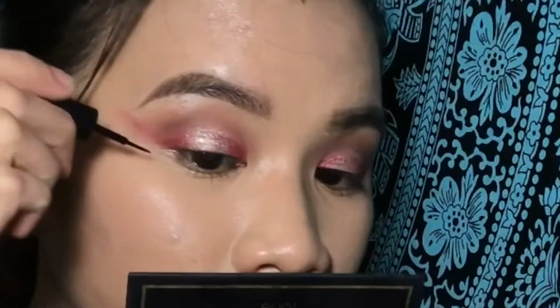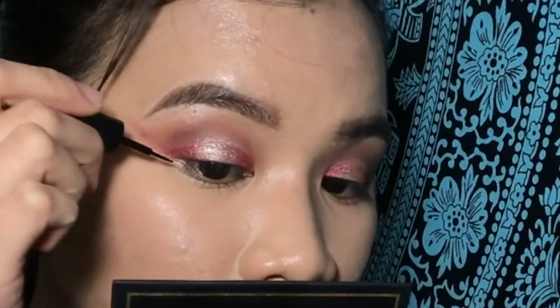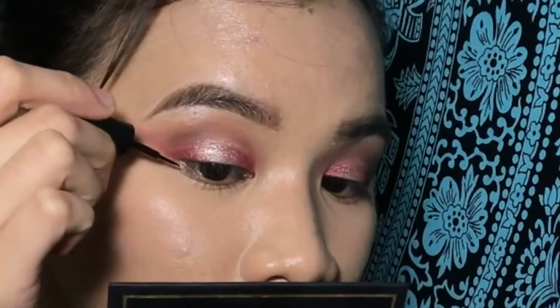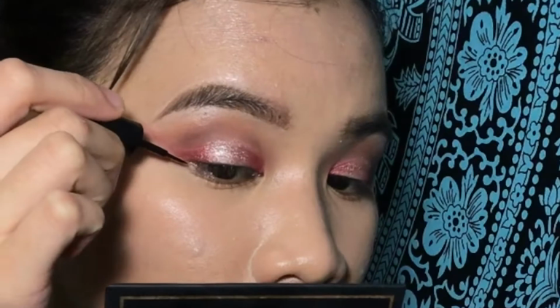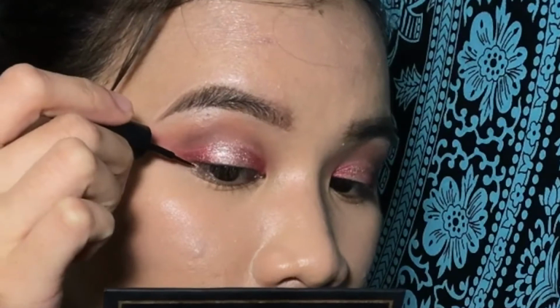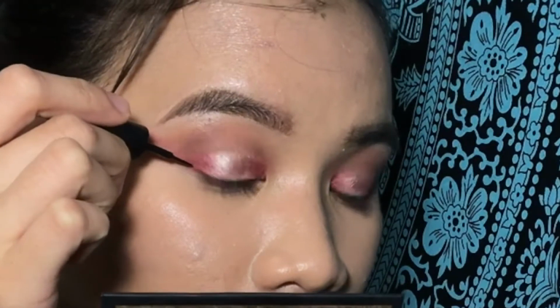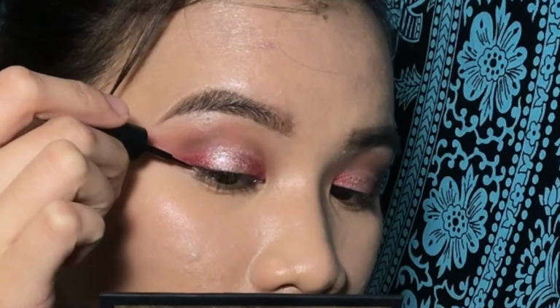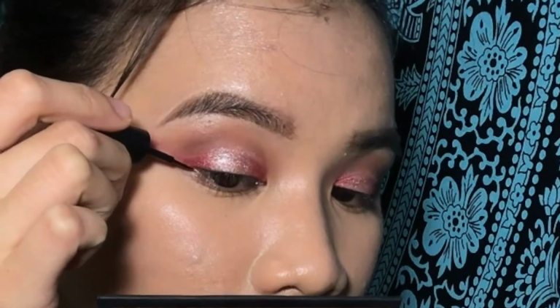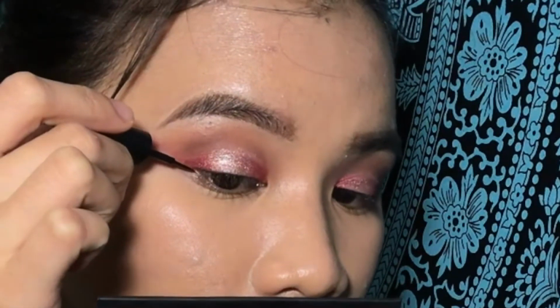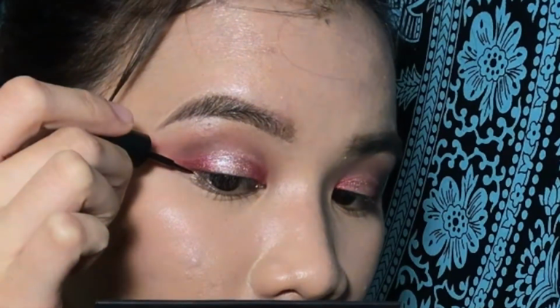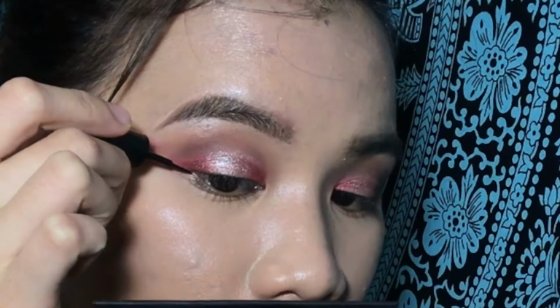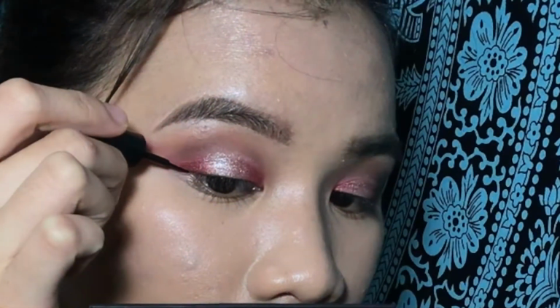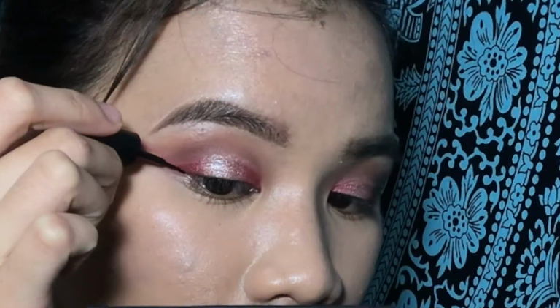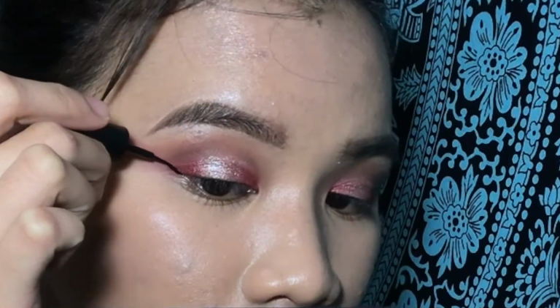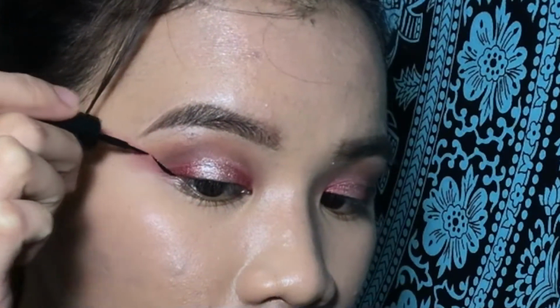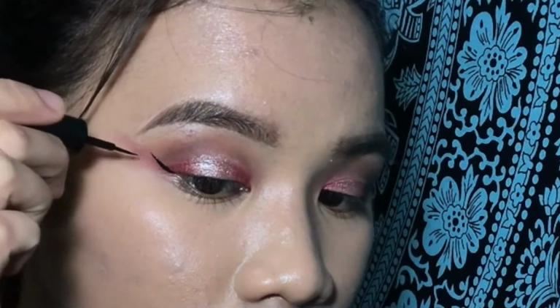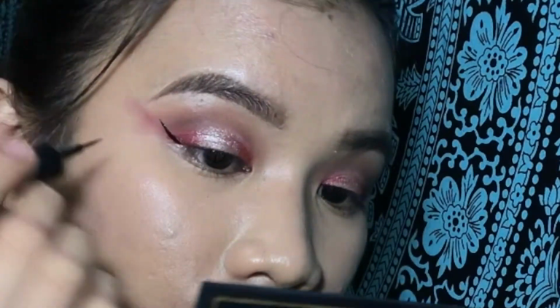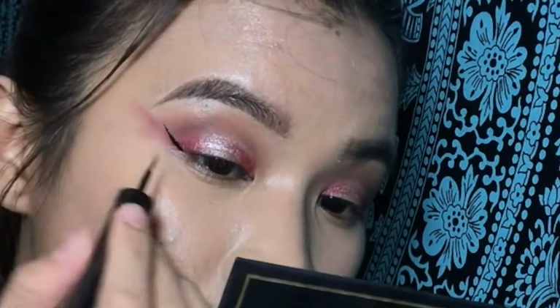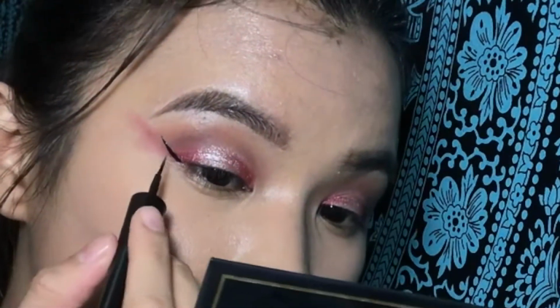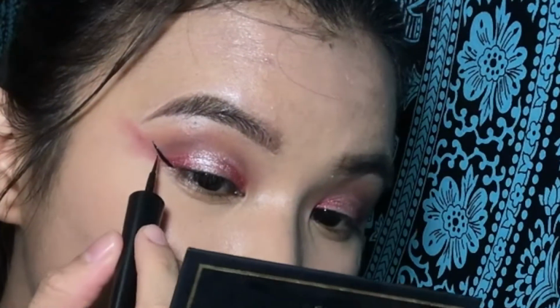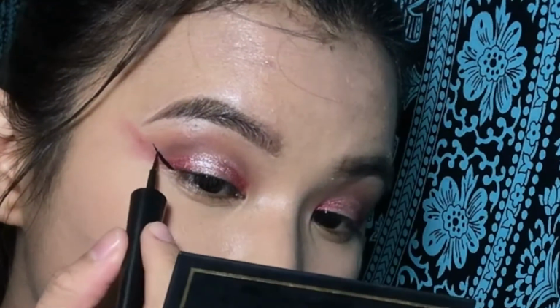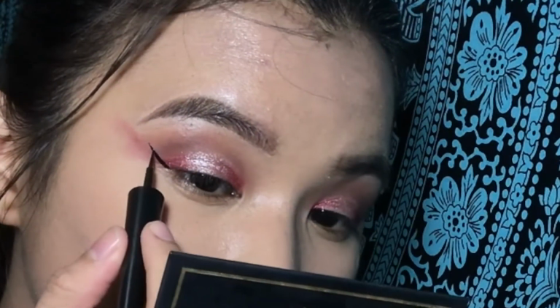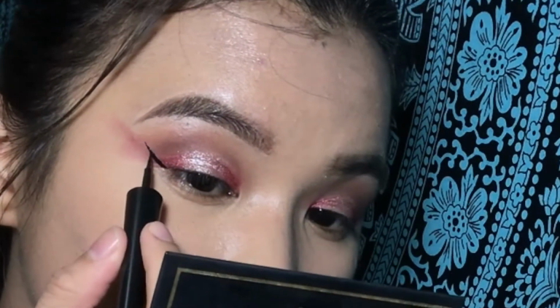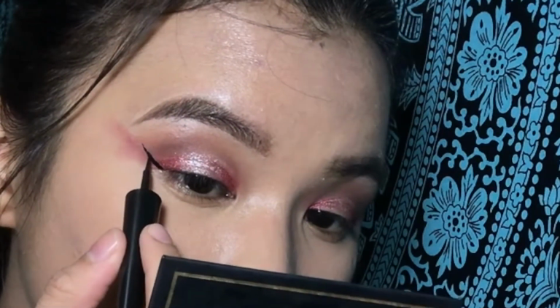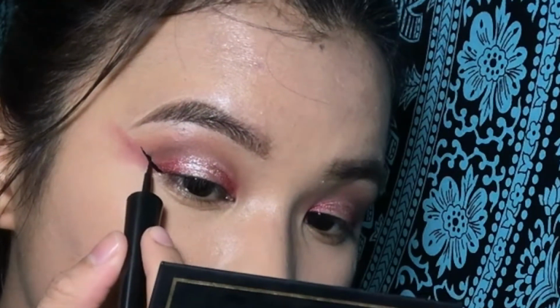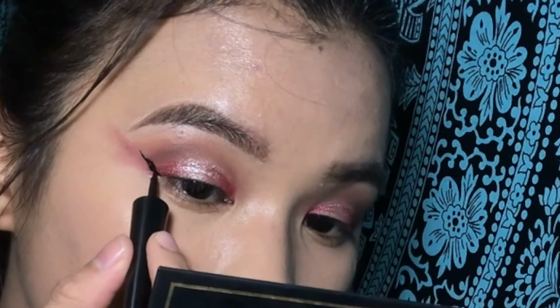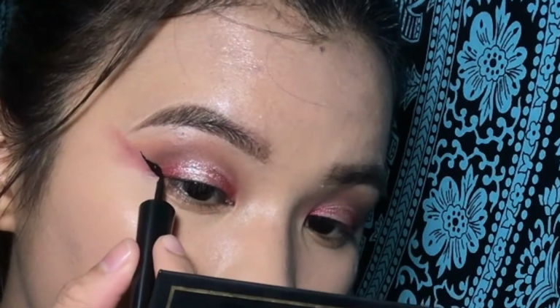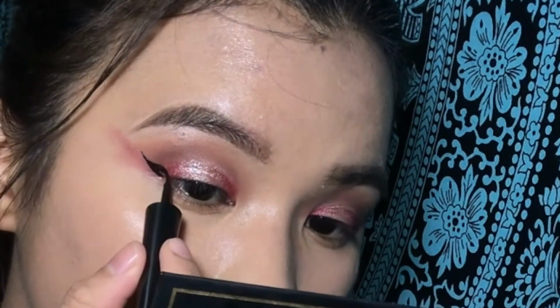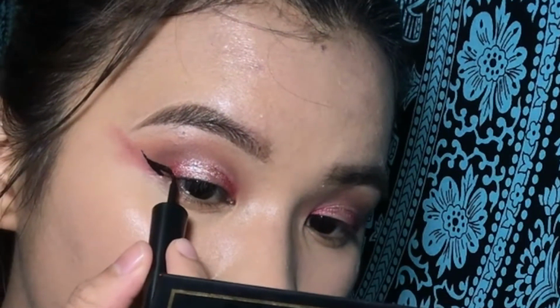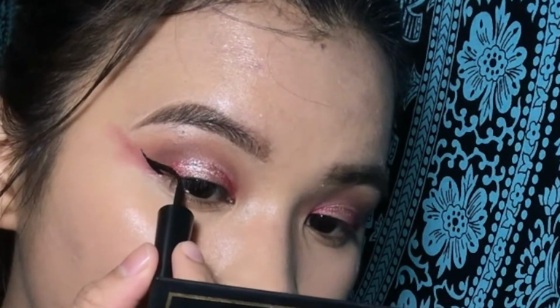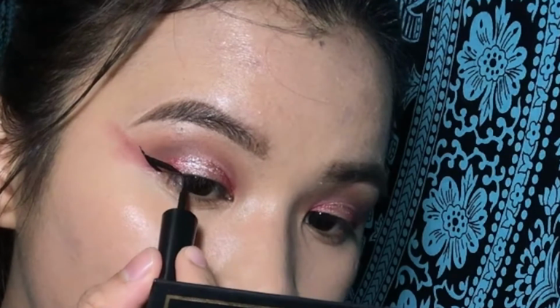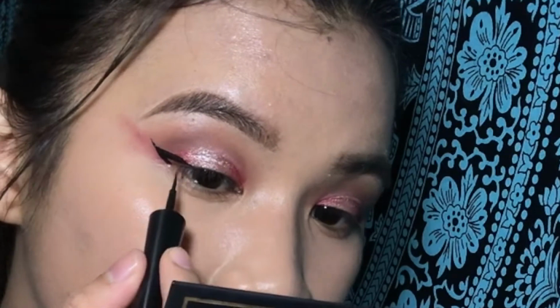So for the liquid eyeliner, I am using the Revlon Color Stay.